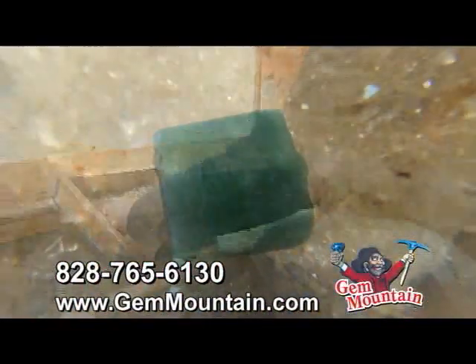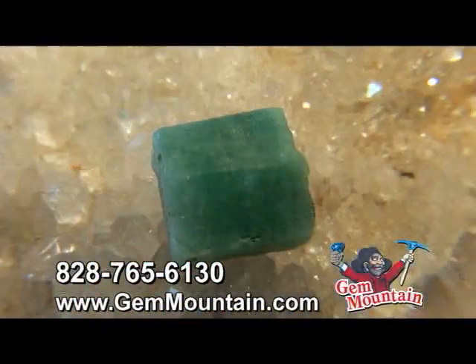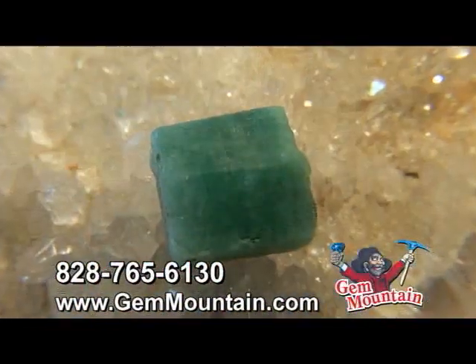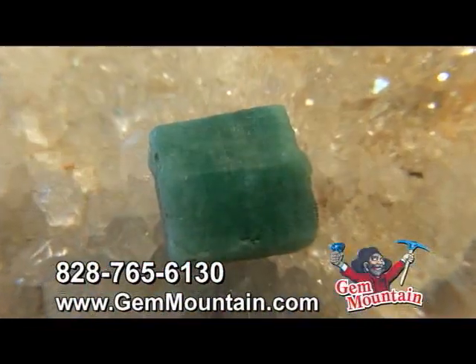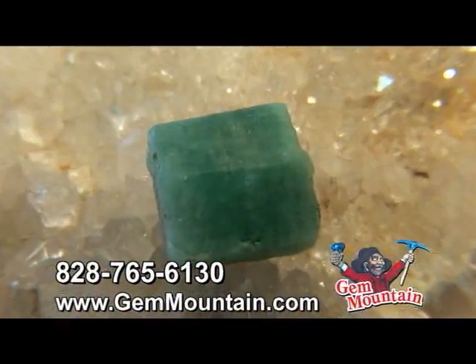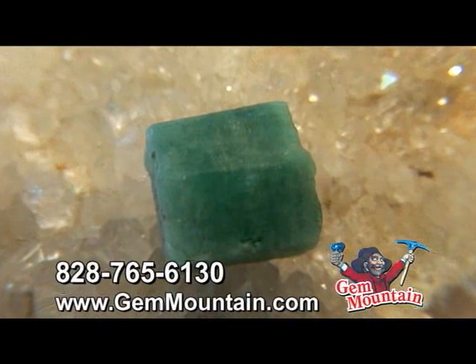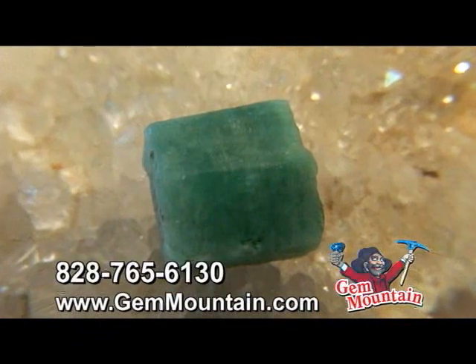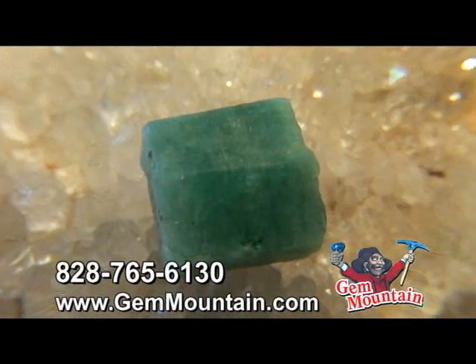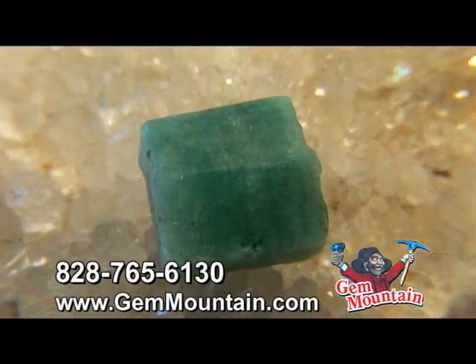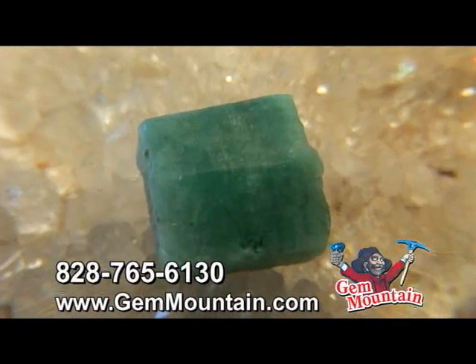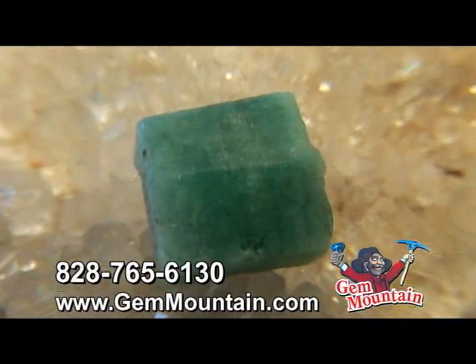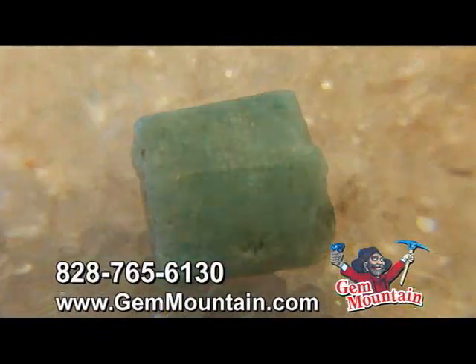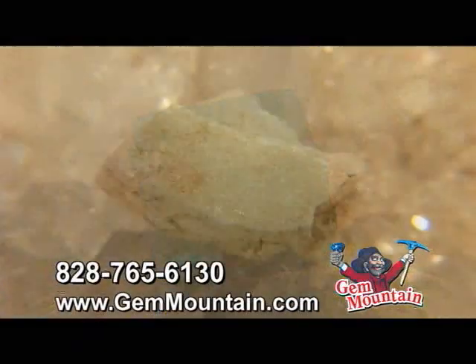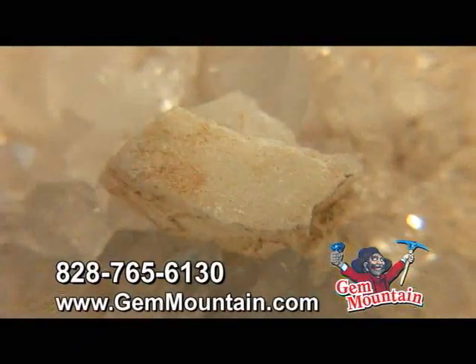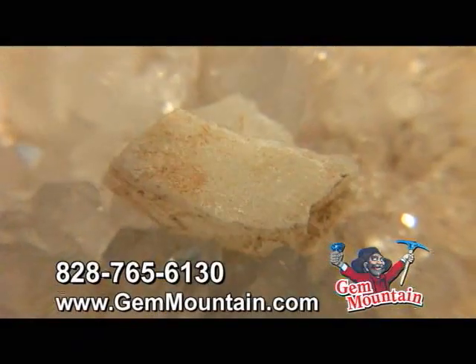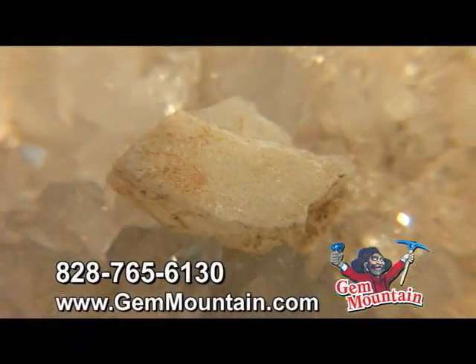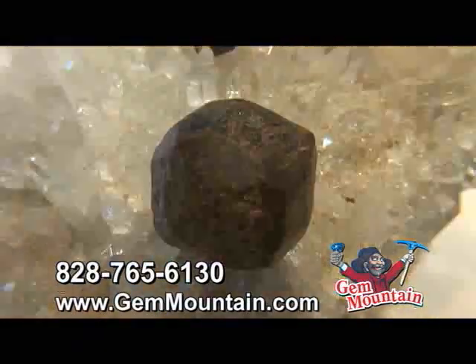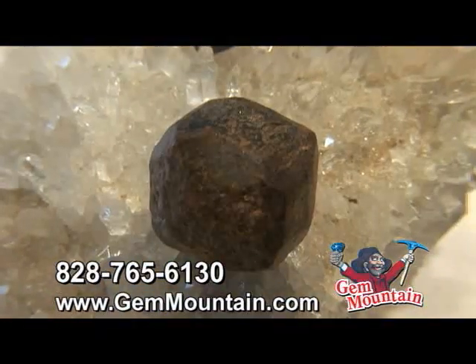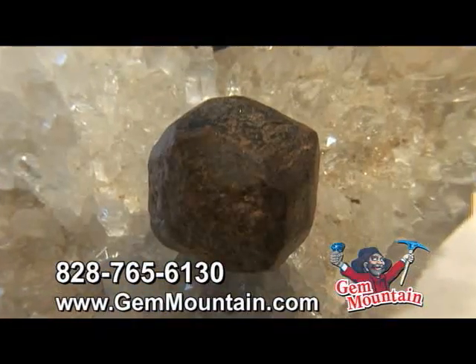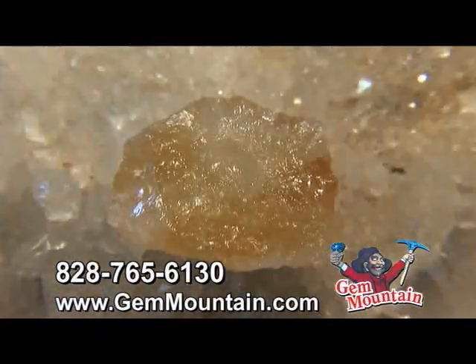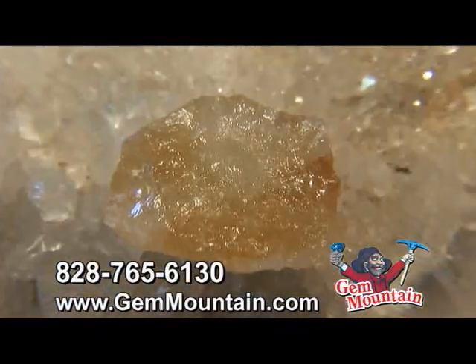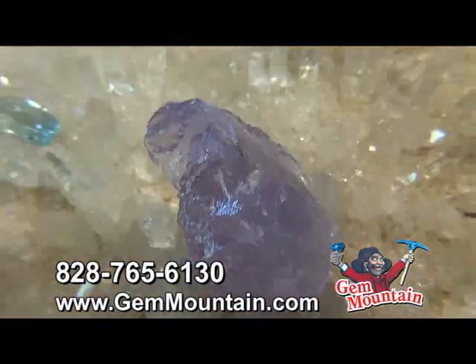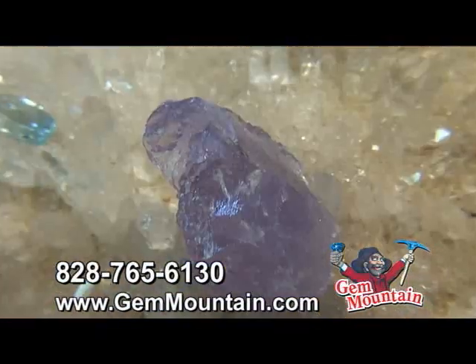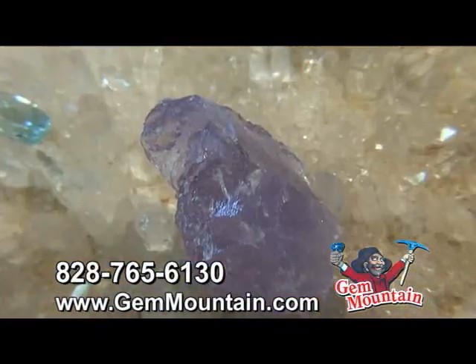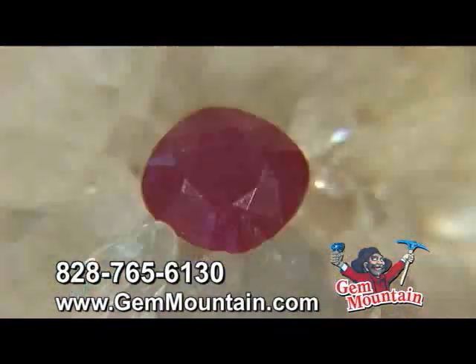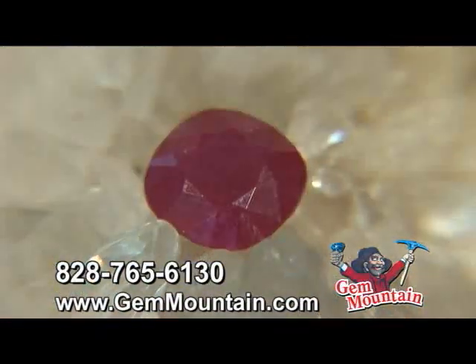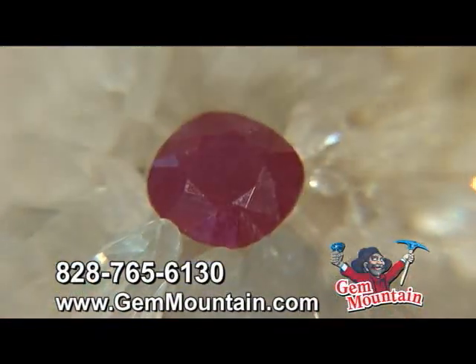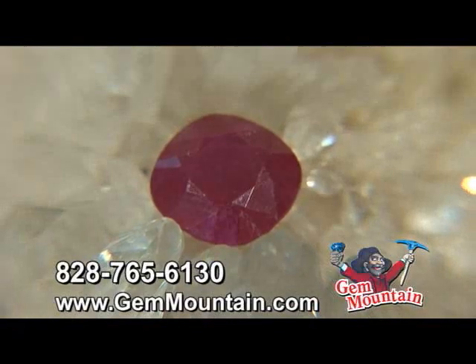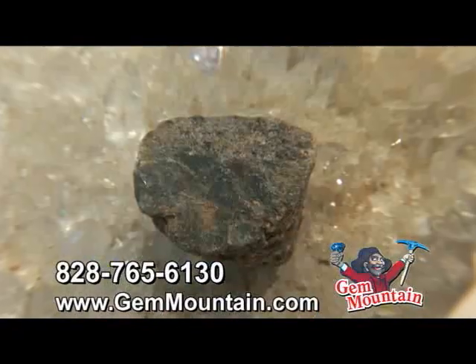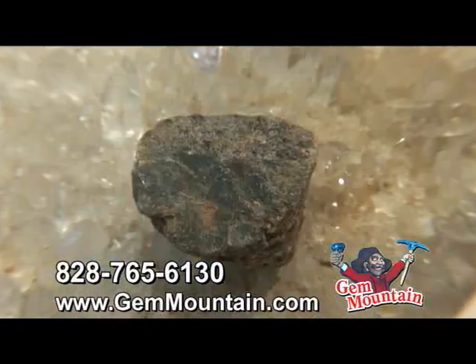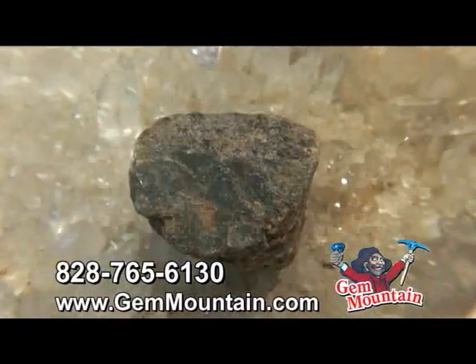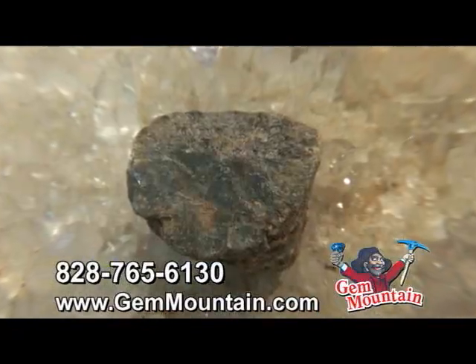Visitors are likely to detect traces of crabtree emerald, moonstone, garnet, citron, amethyst, ruby, and sapphire gemstones.